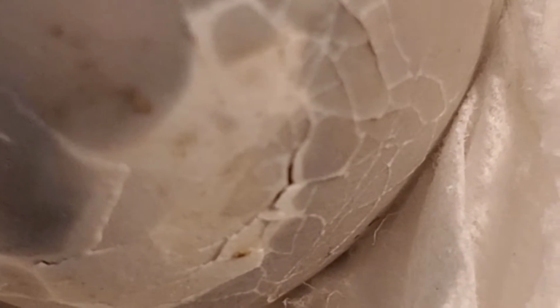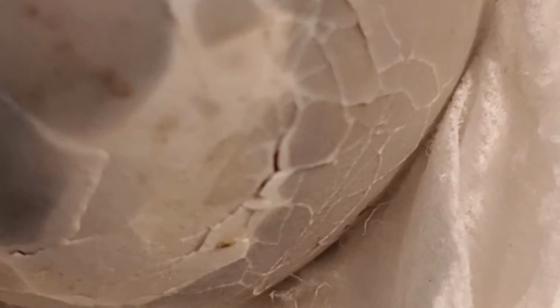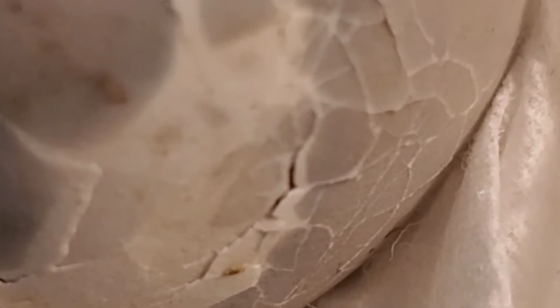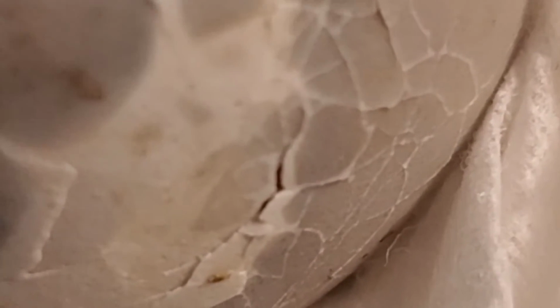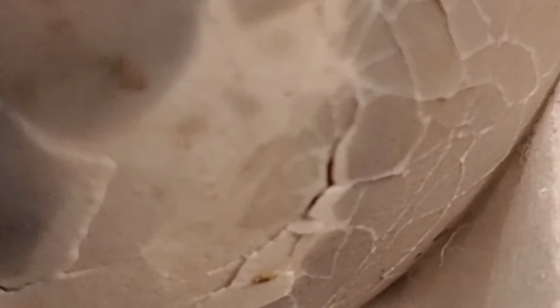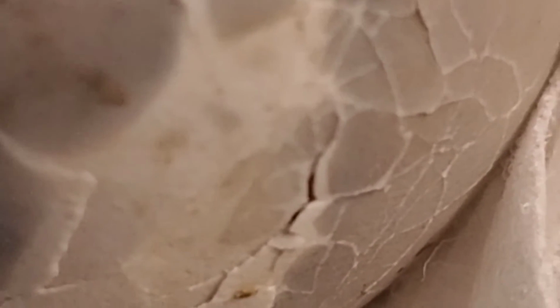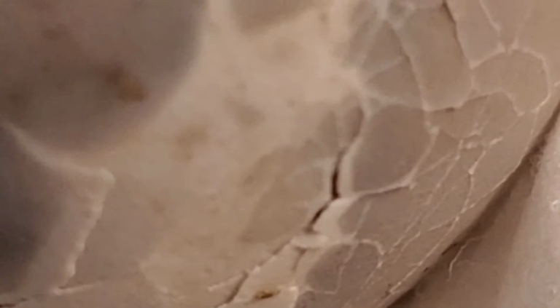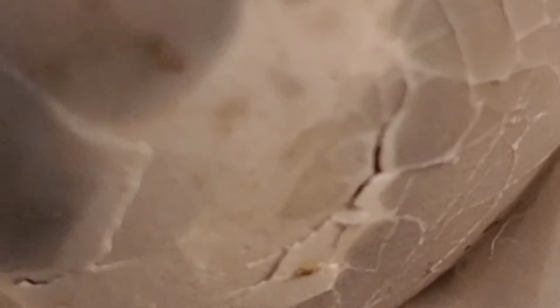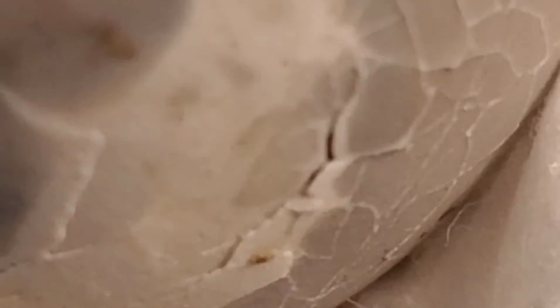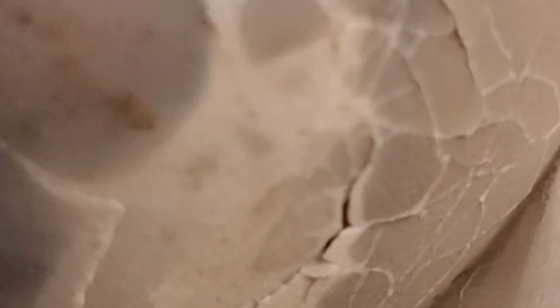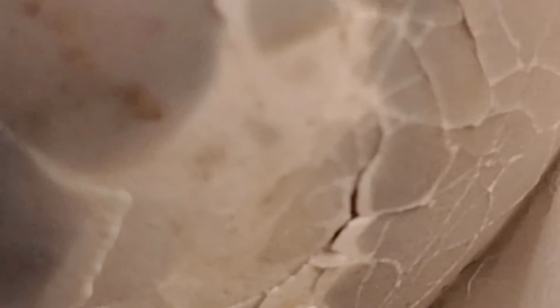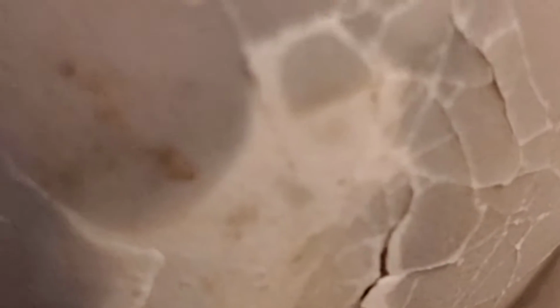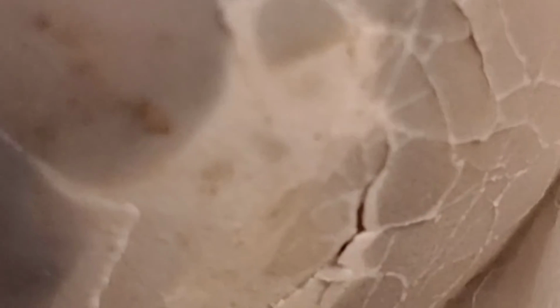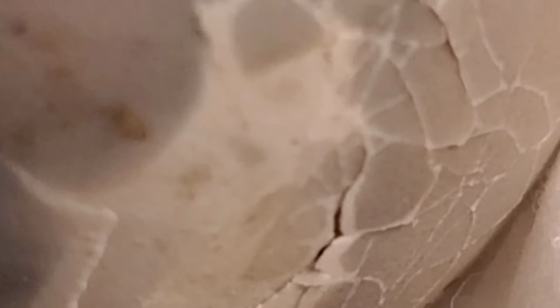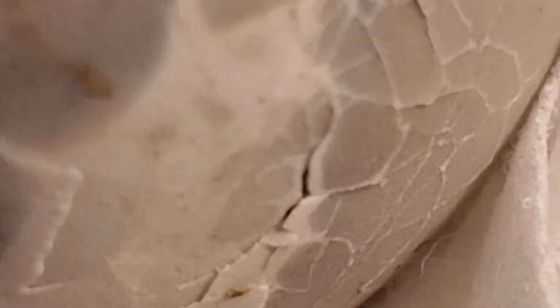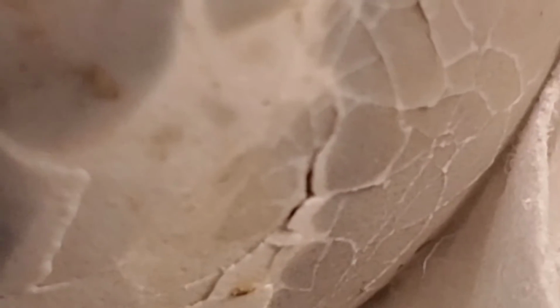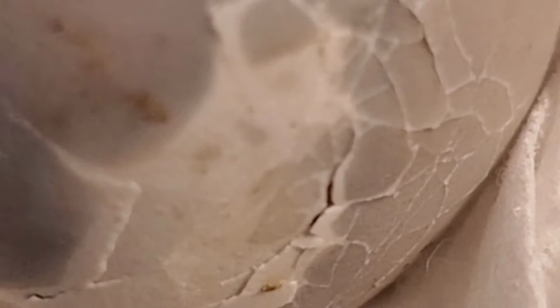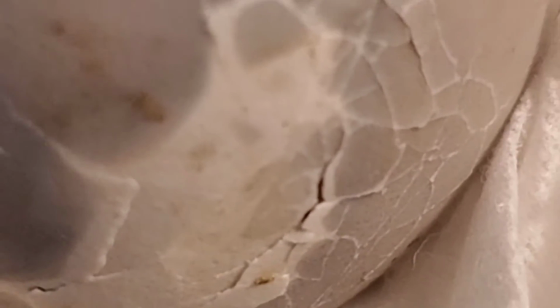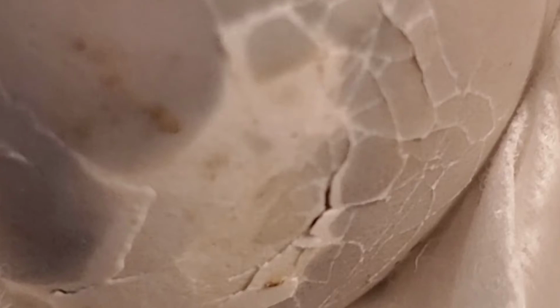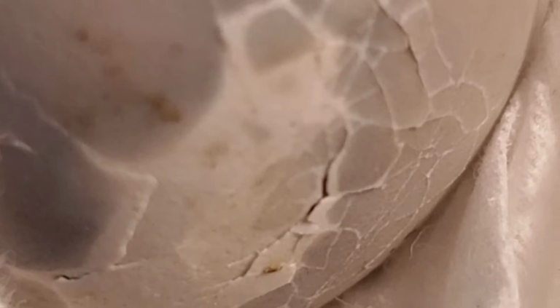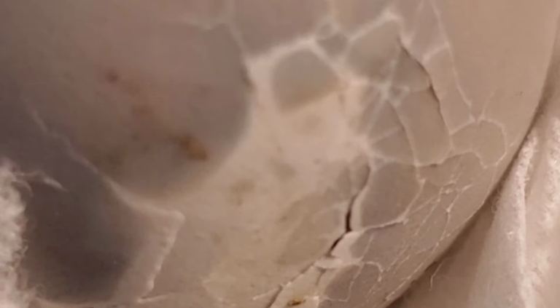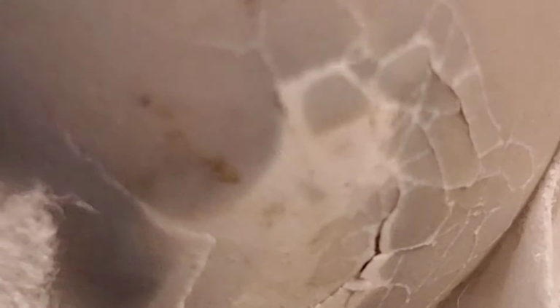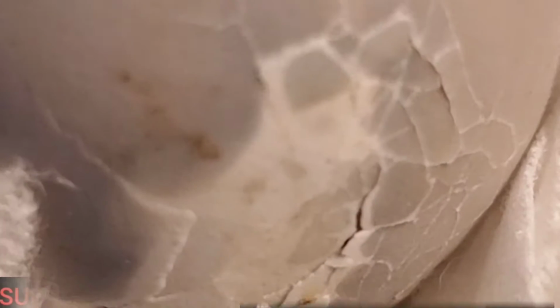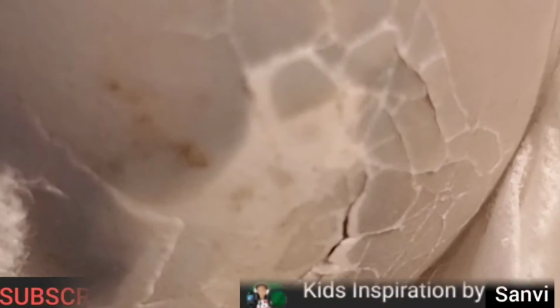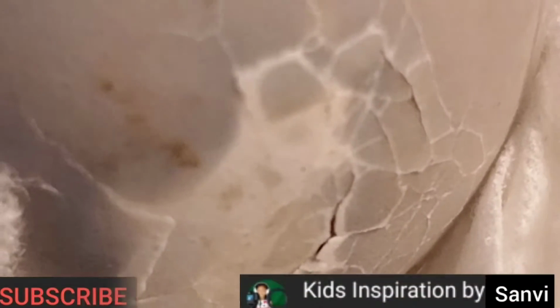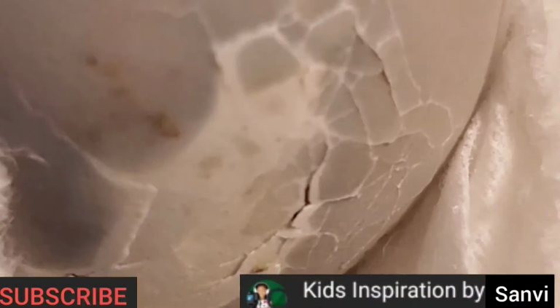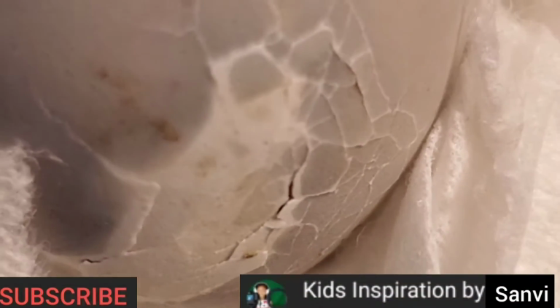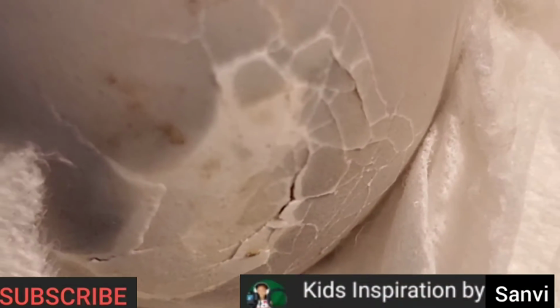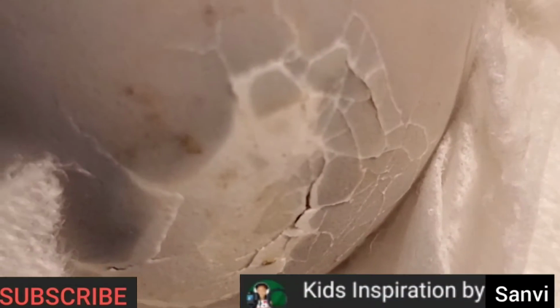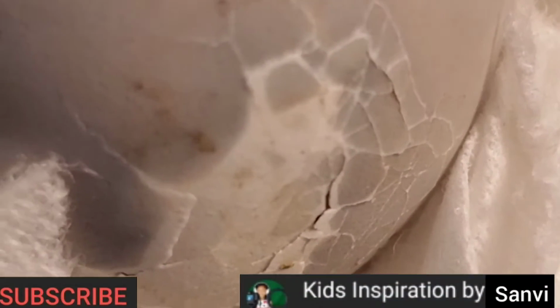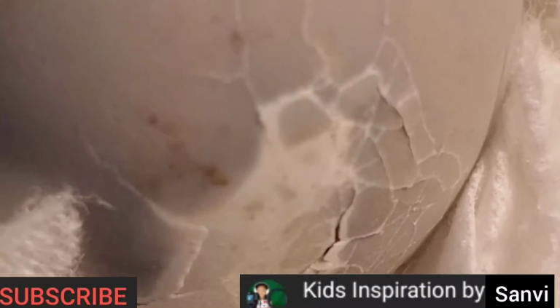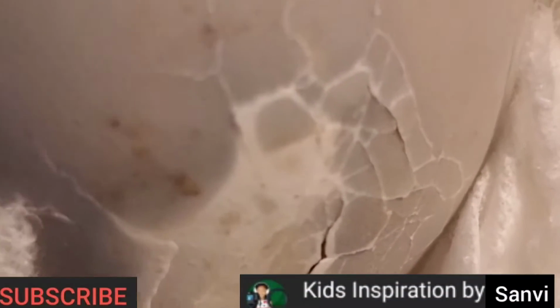Wow, and I can kind of see the baby bird. Leave in the comments below if you can kind of see it.